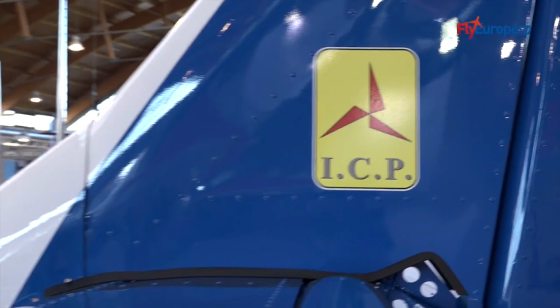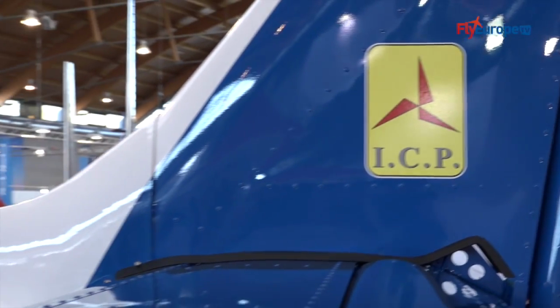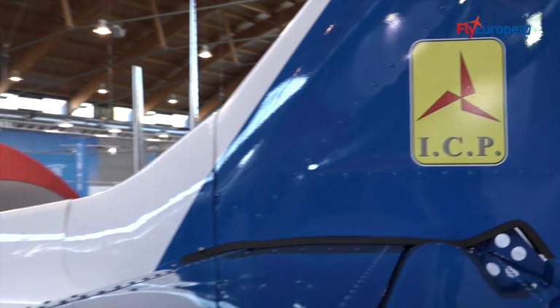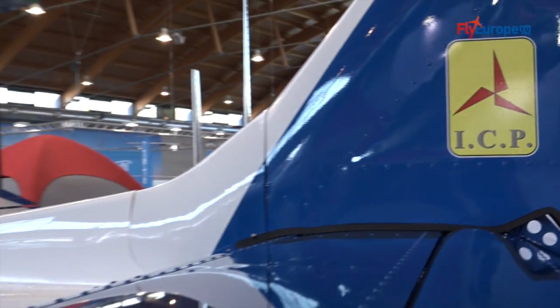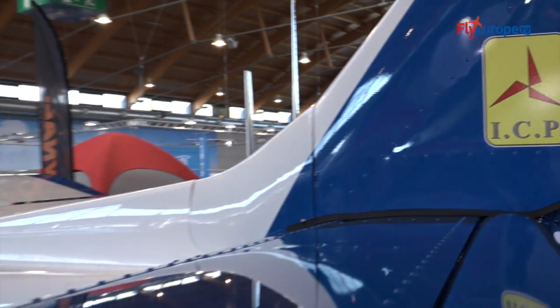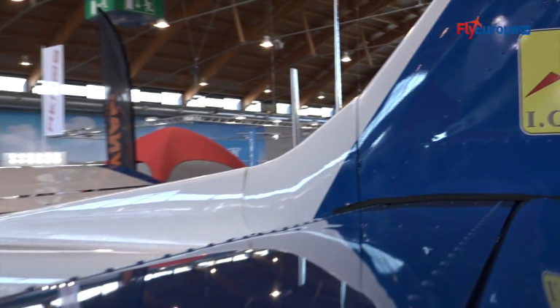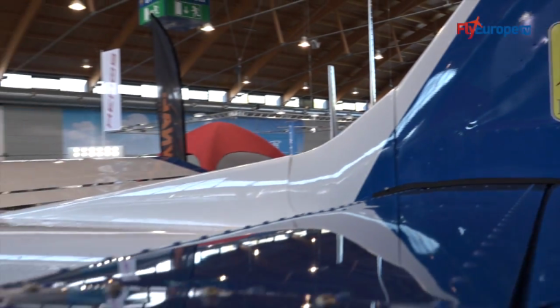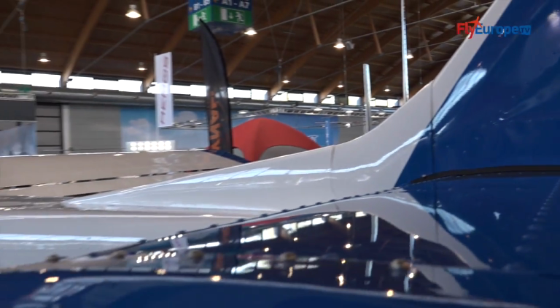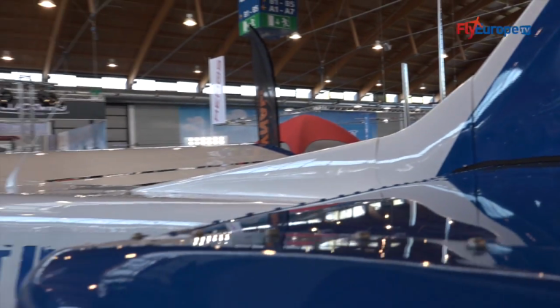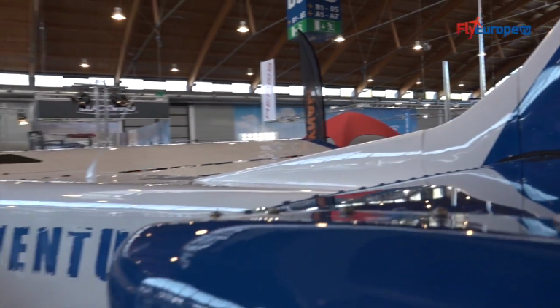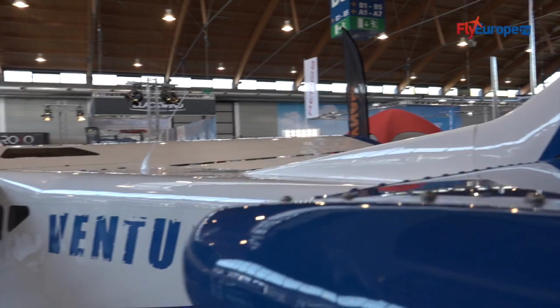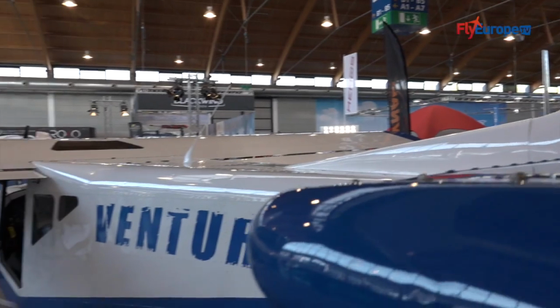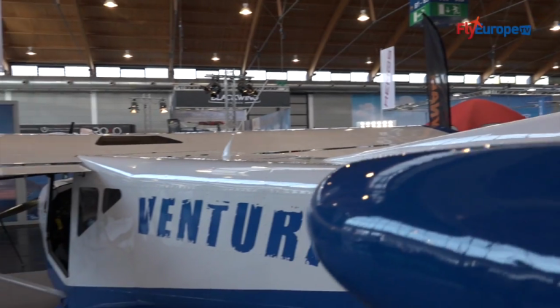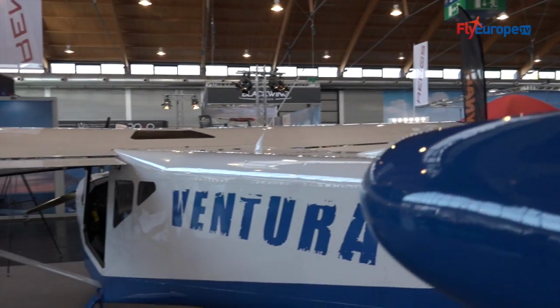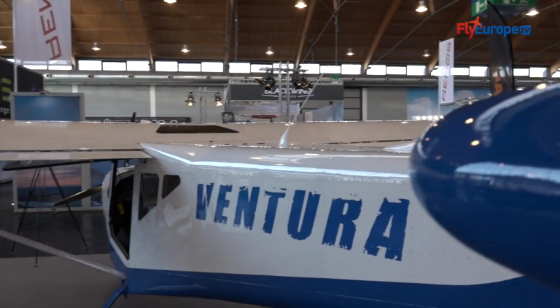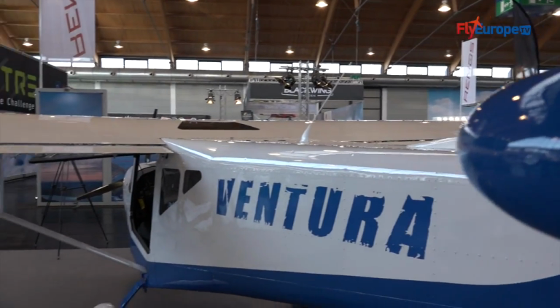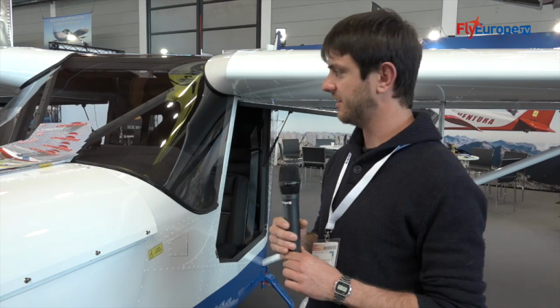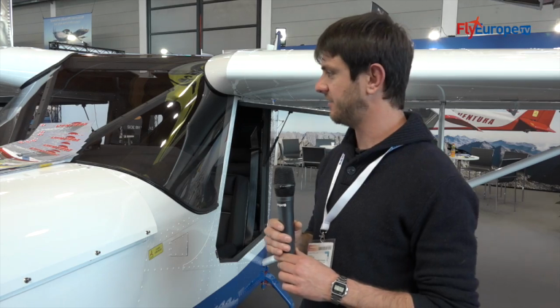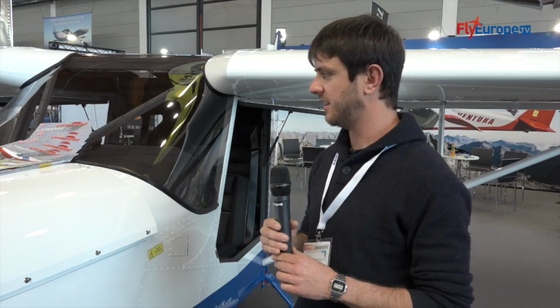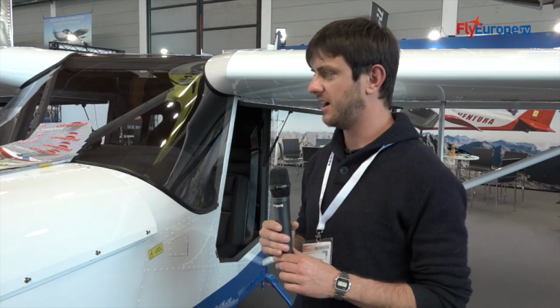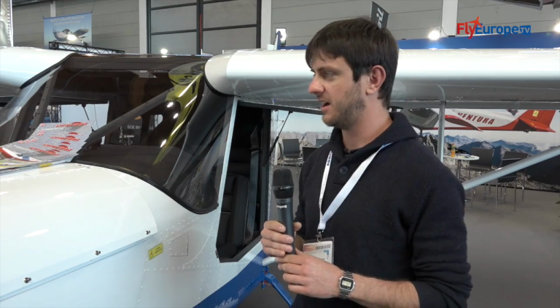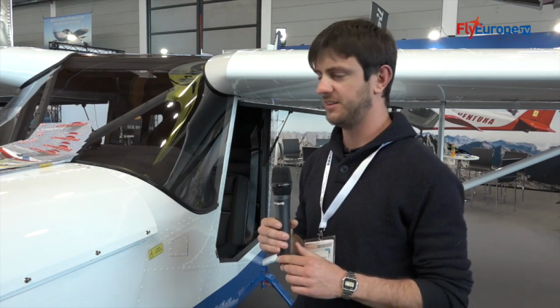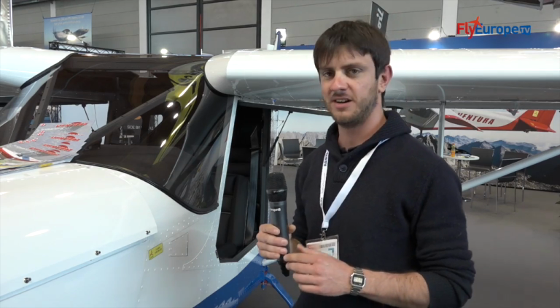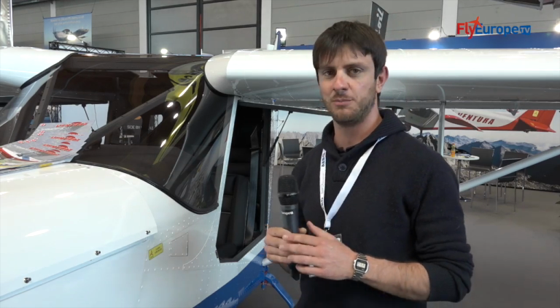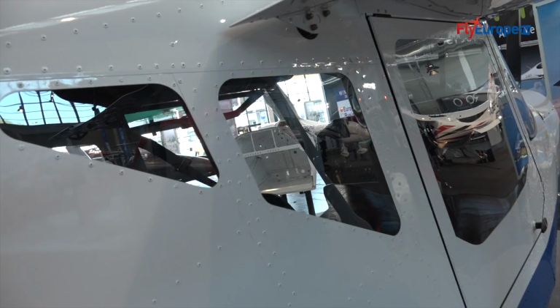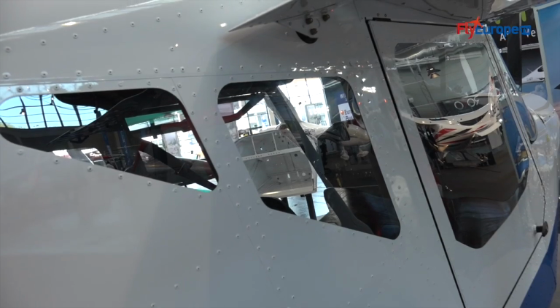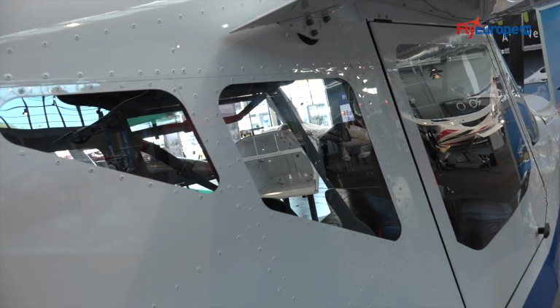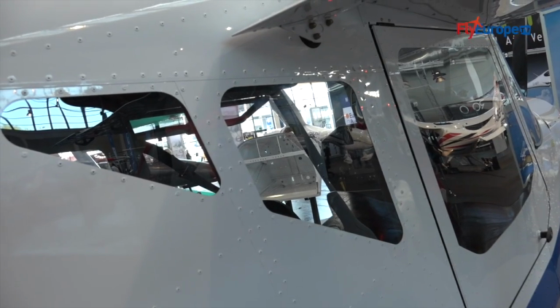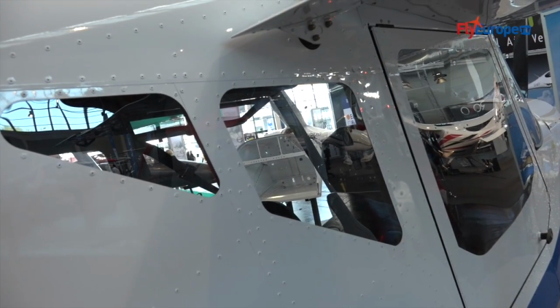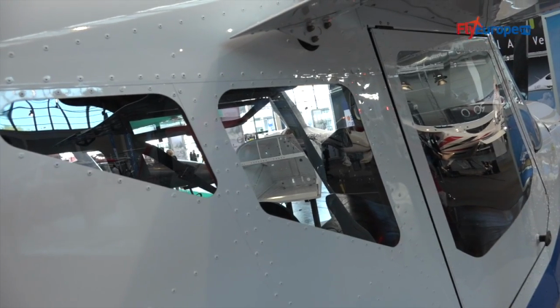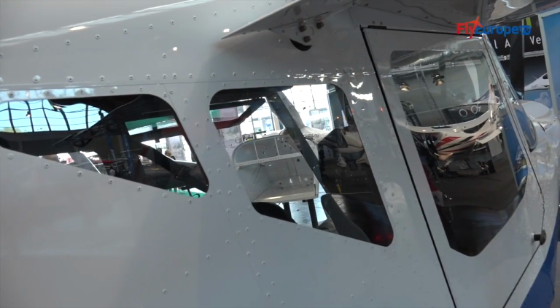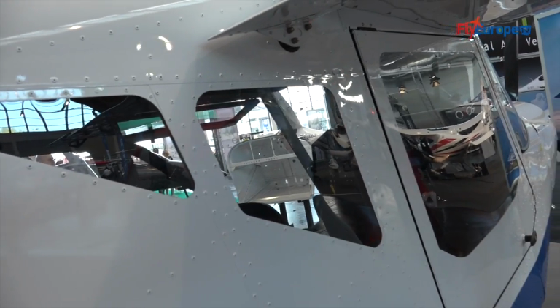It's a completely new plane. Even if it looks like a bigger Savannah, it is a completely new project designed from scratch.